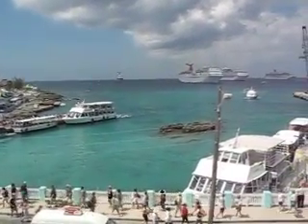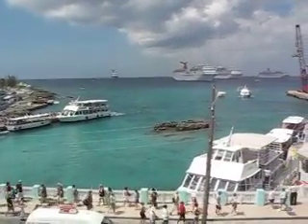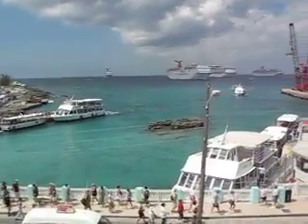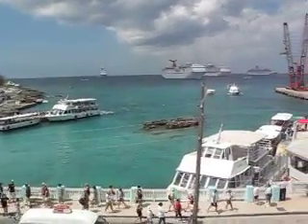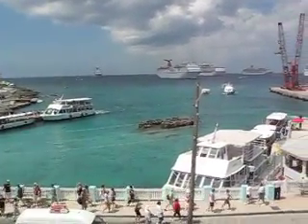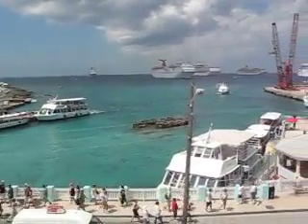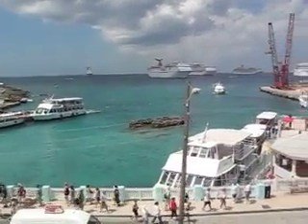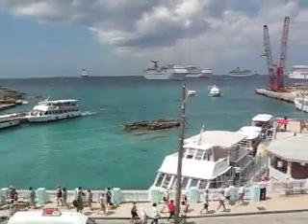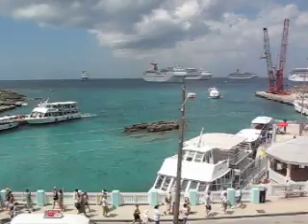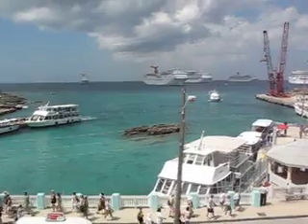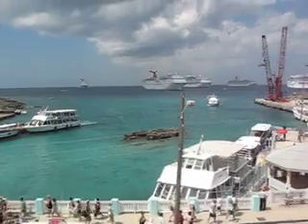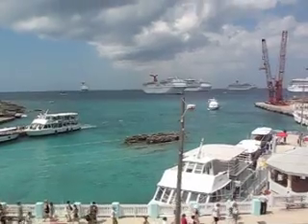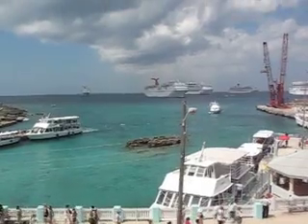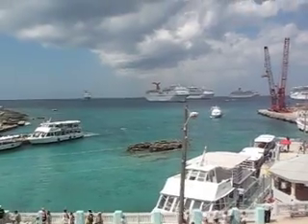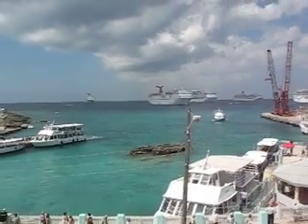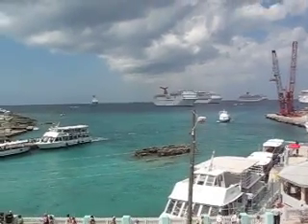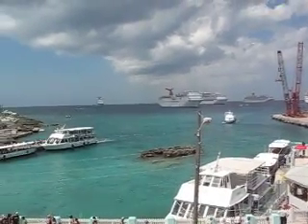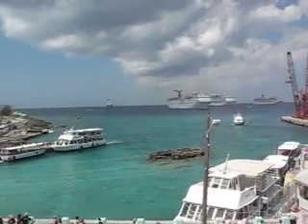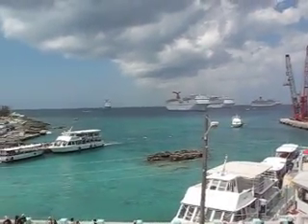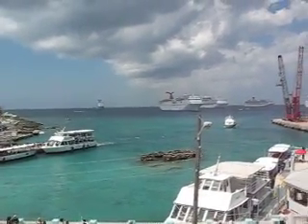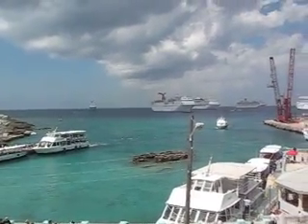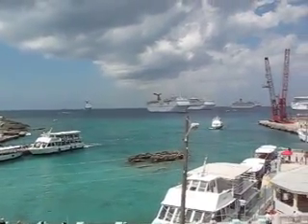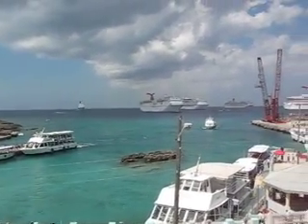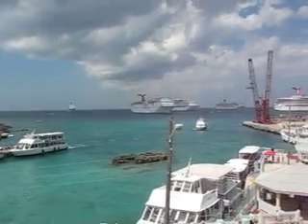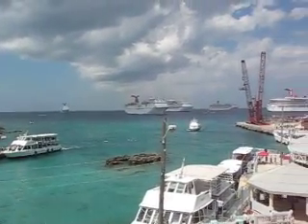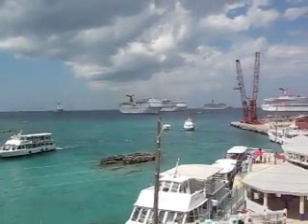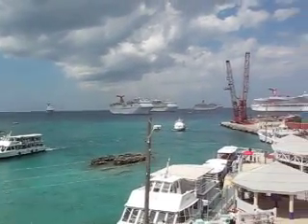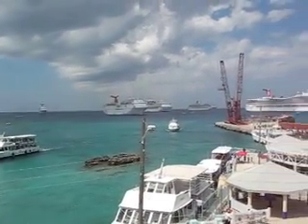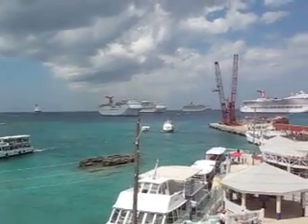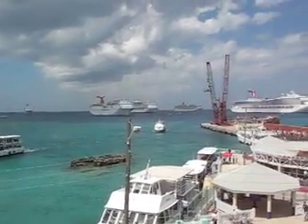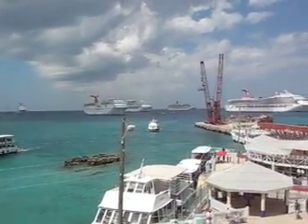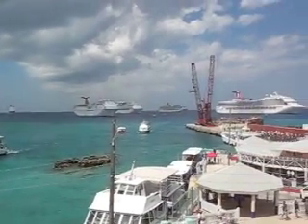And oh, by the way, here are the boats in the background — isn't it amazing?